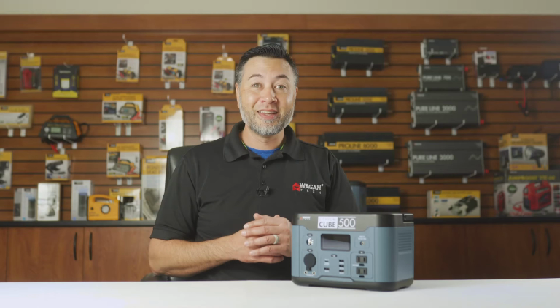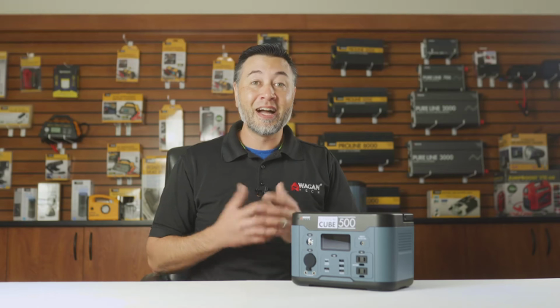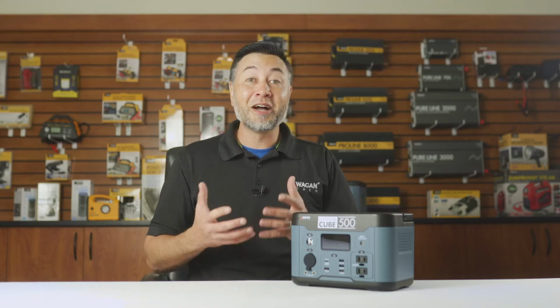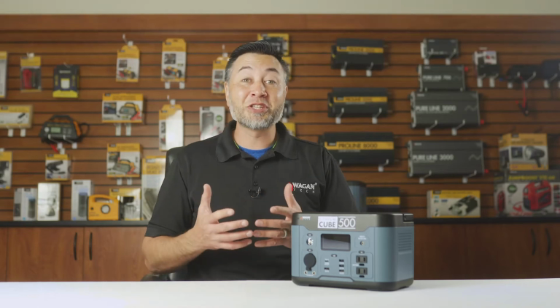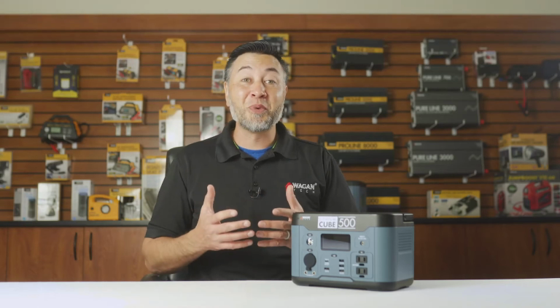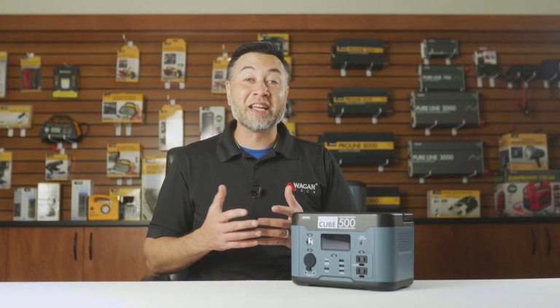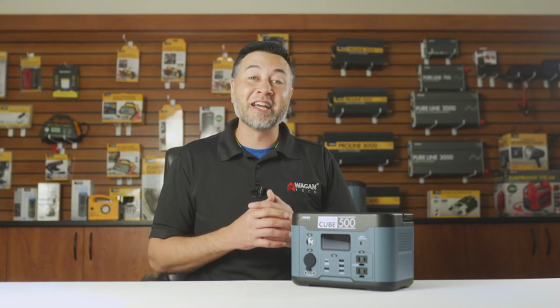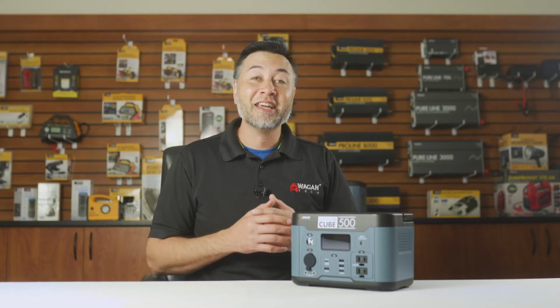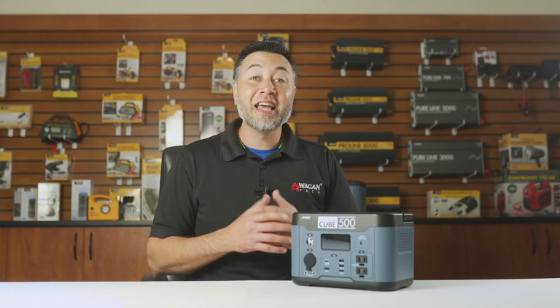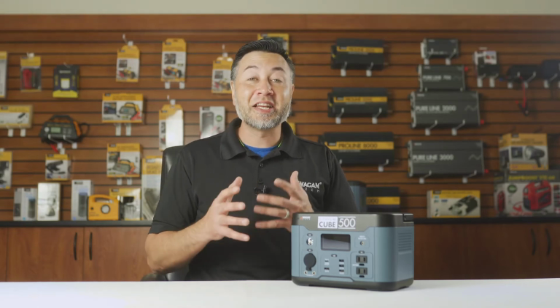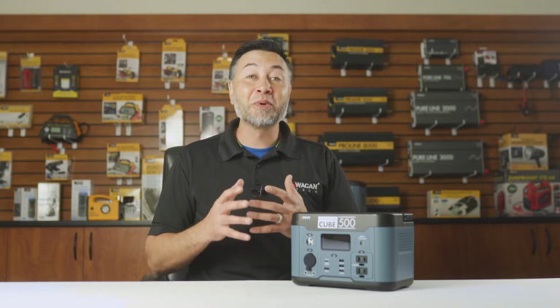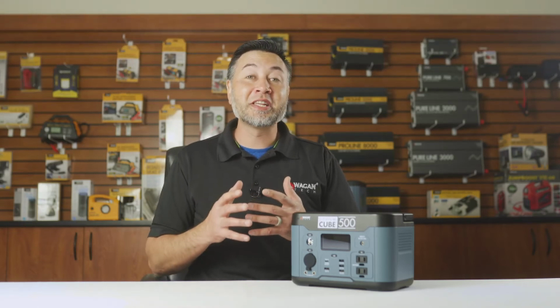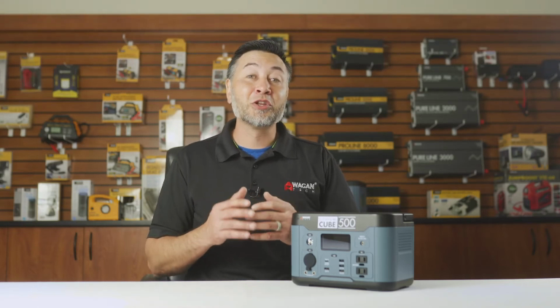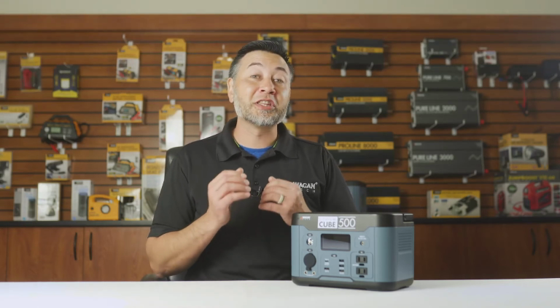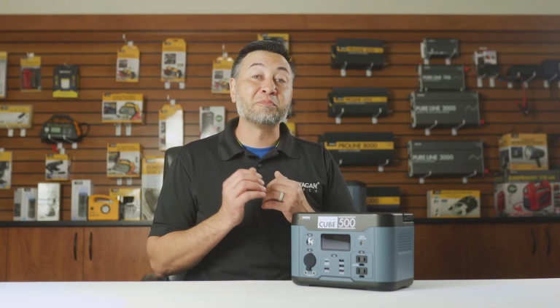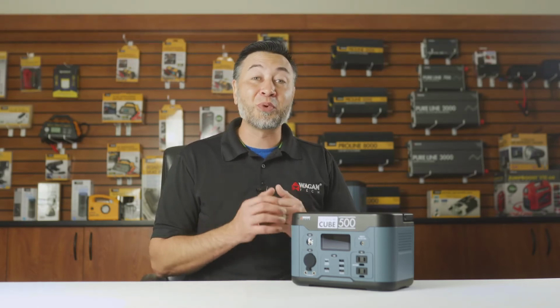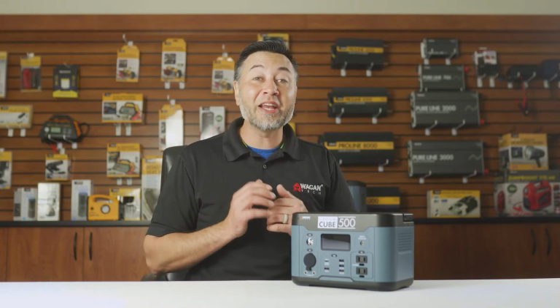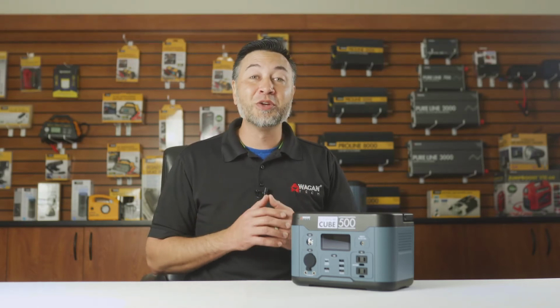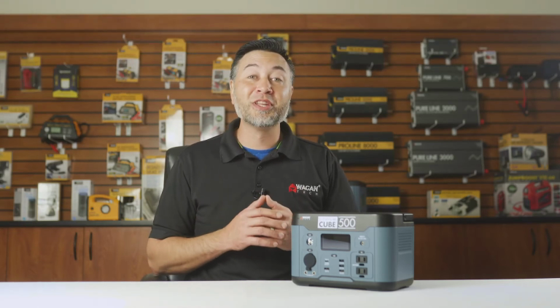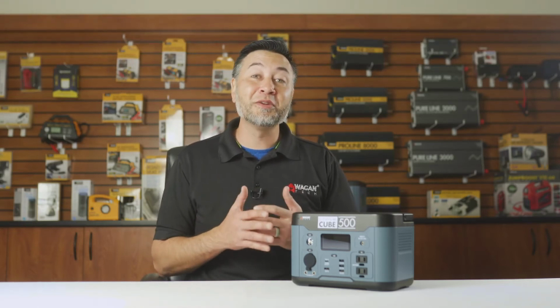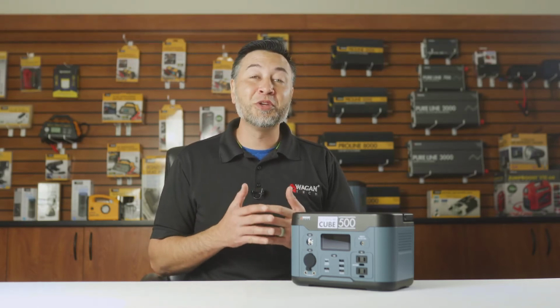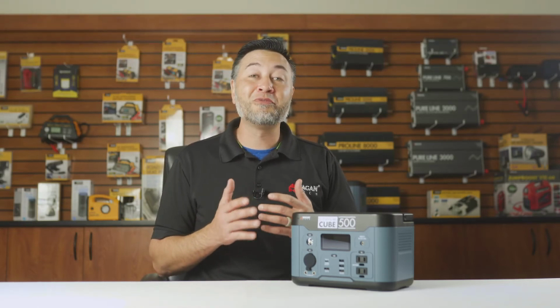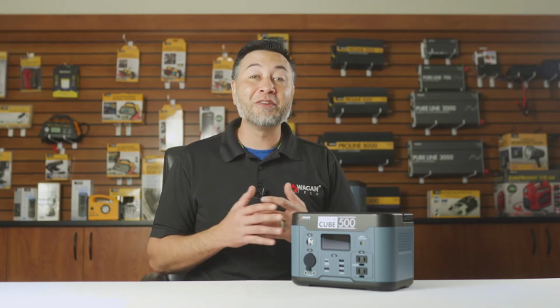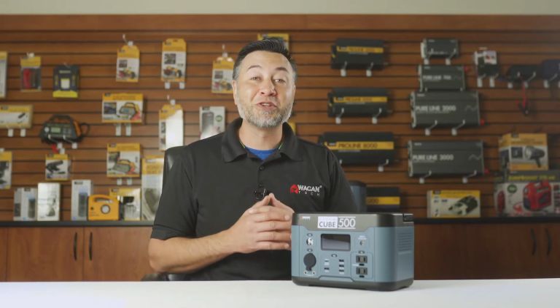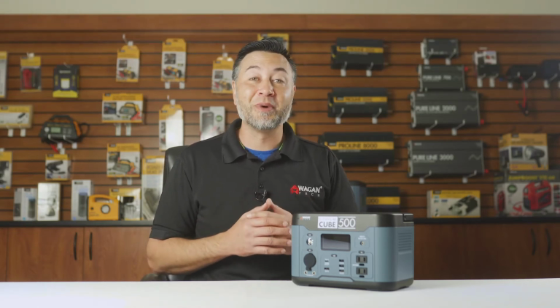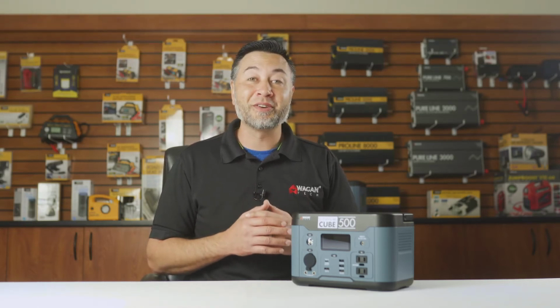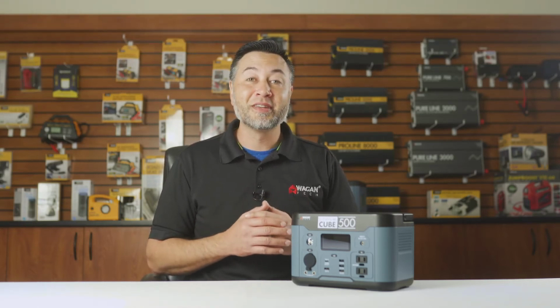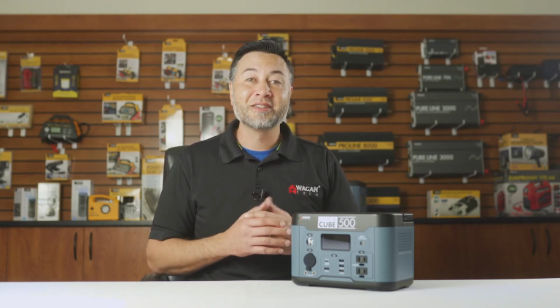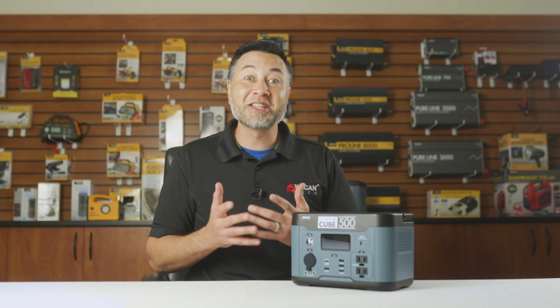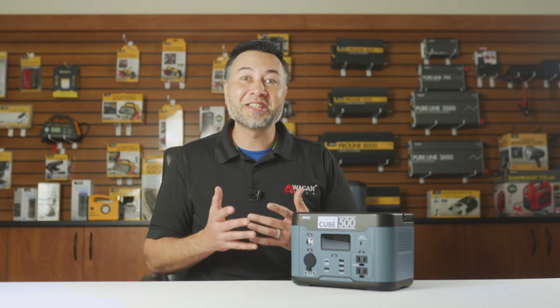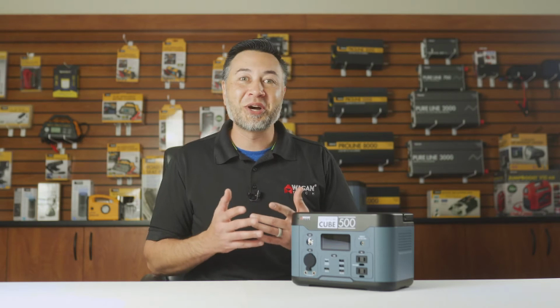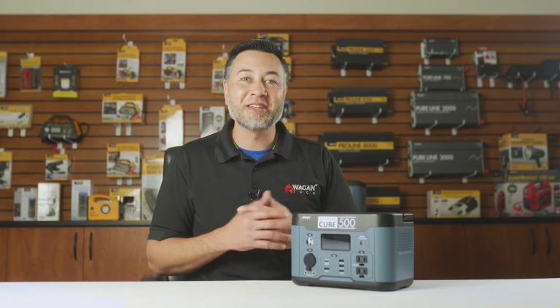Hi, I'm Justin from Wagon Tech and today we're going to take a look at this brand new Lithium Cube 500 model. So let's get started.